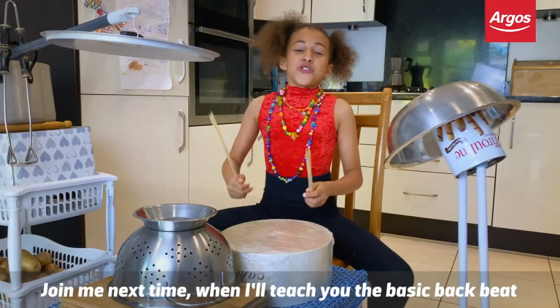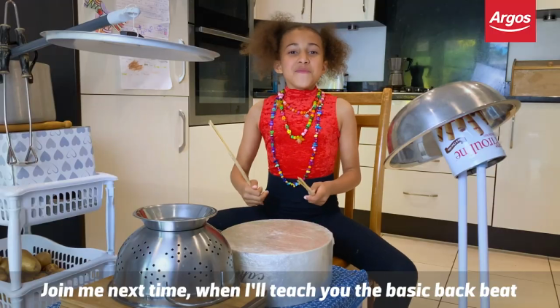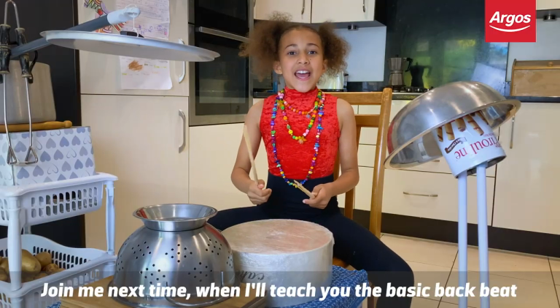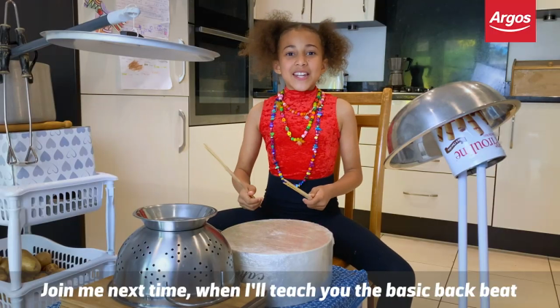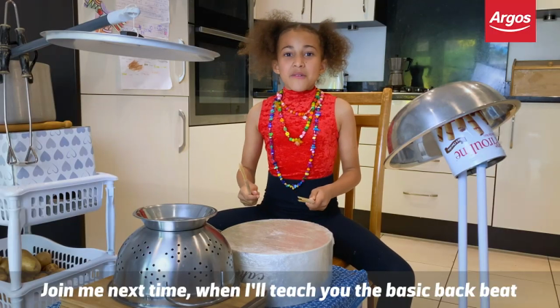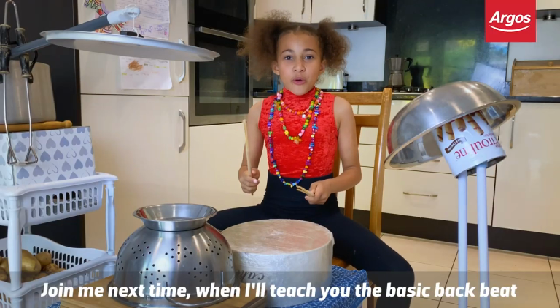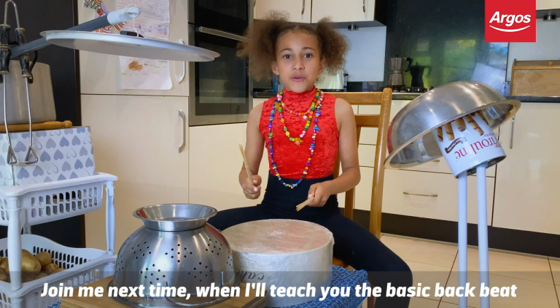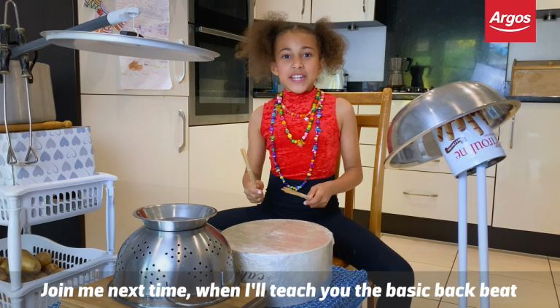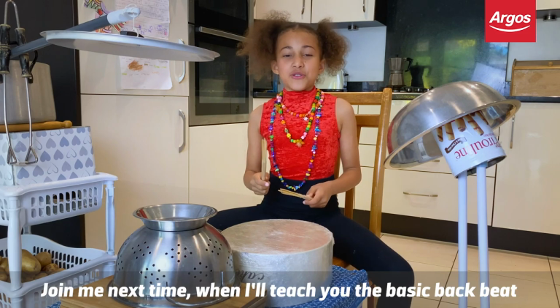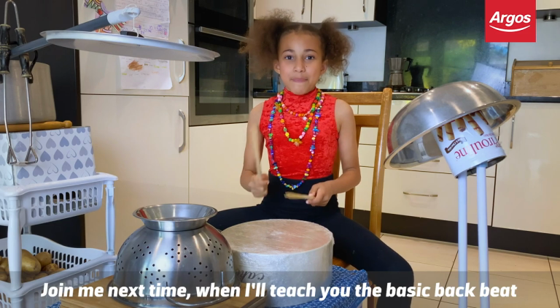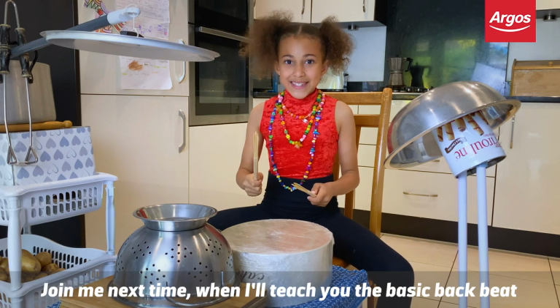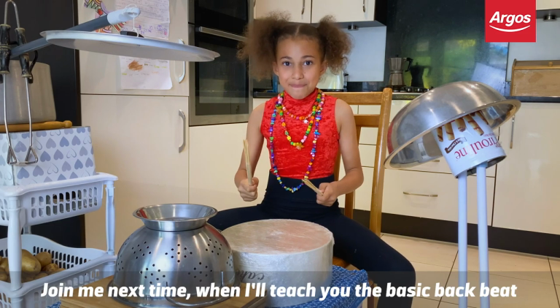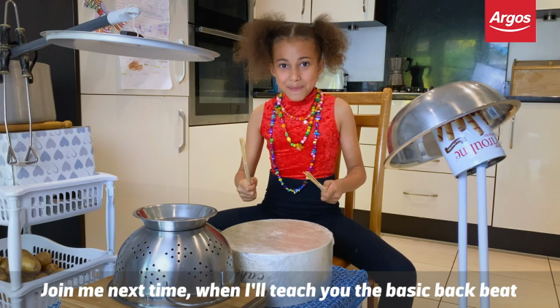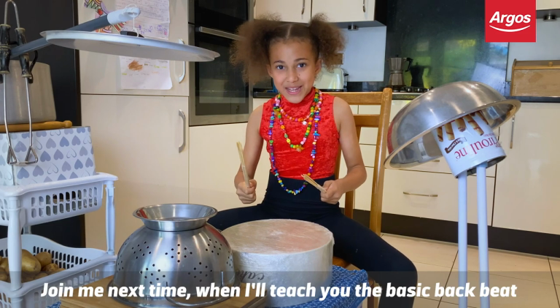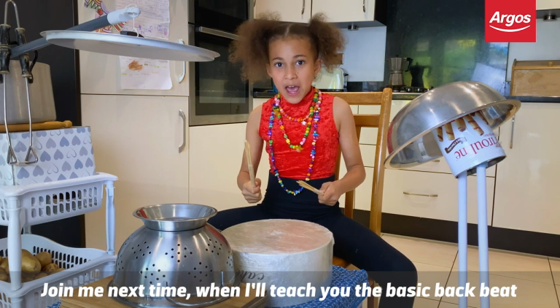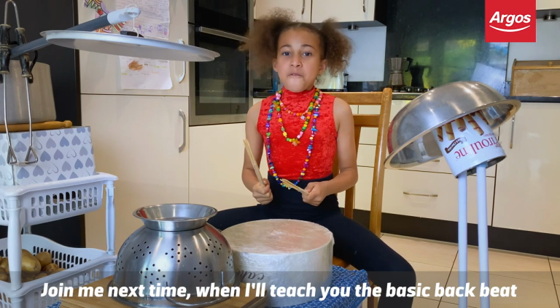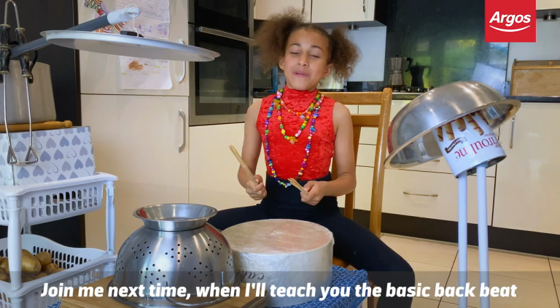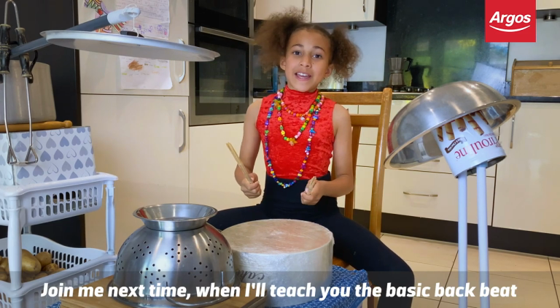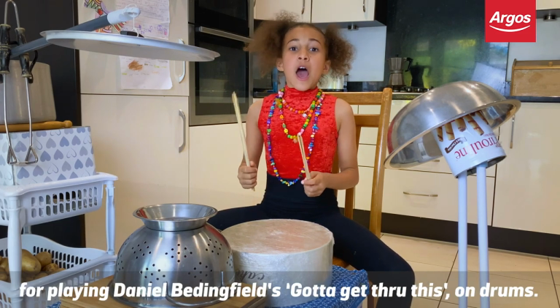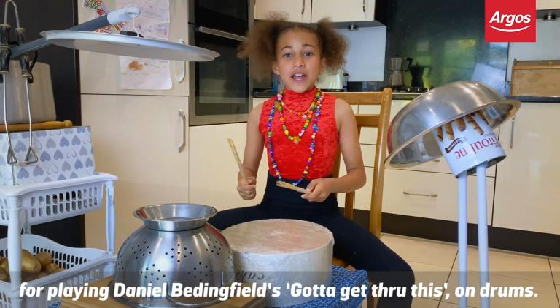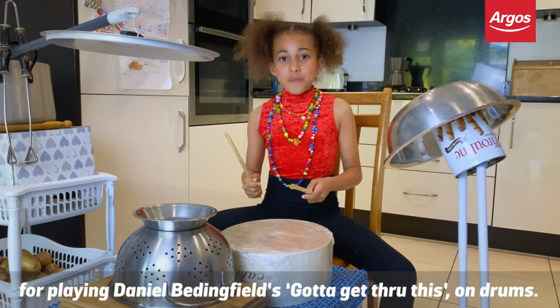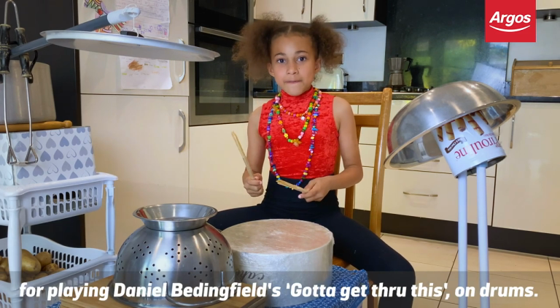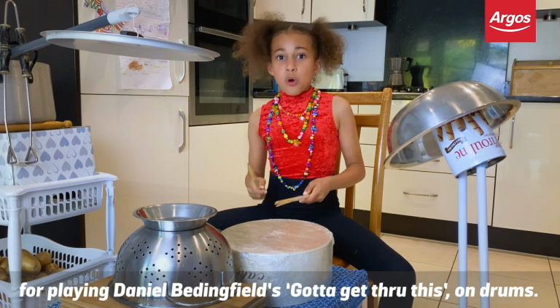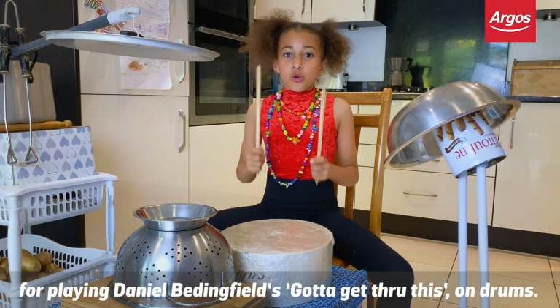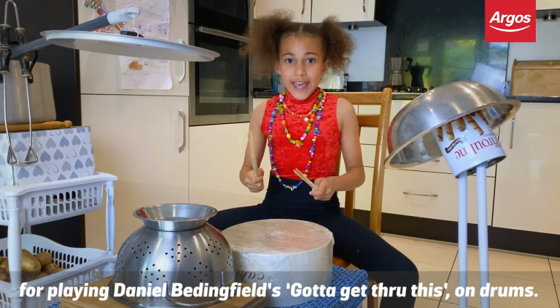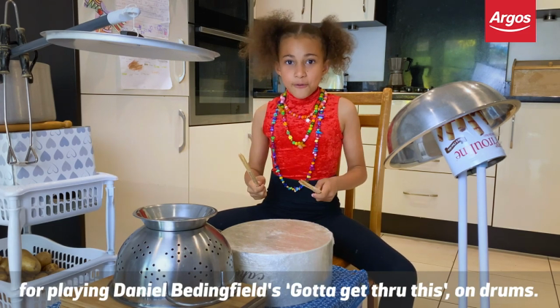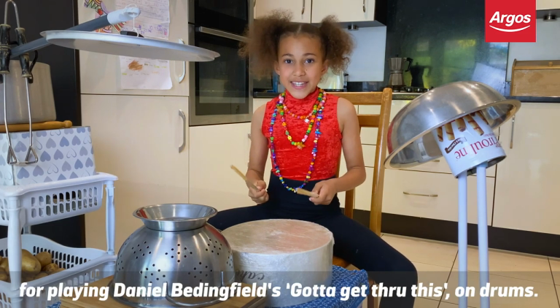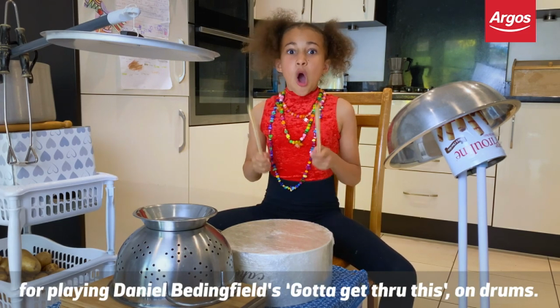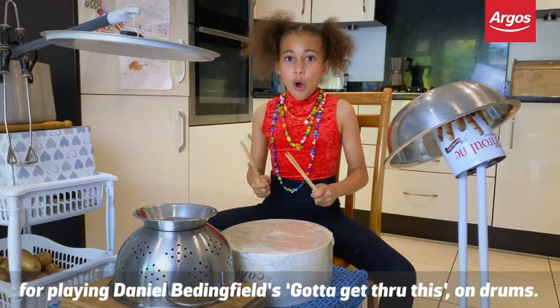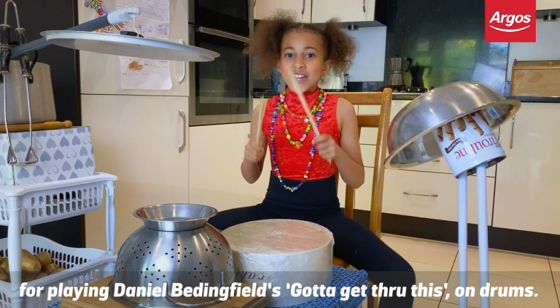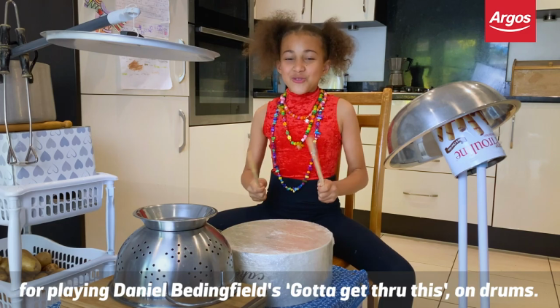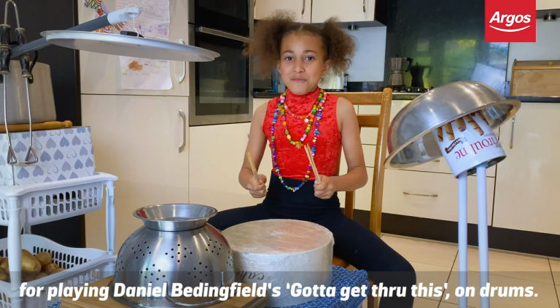Join me next time where I will teach you the basic backbeat for playing 'Daniel' and let everybody feel good to get through this on drums.